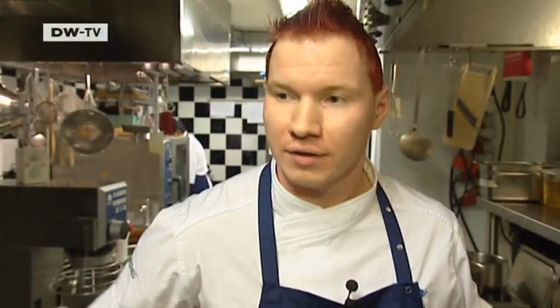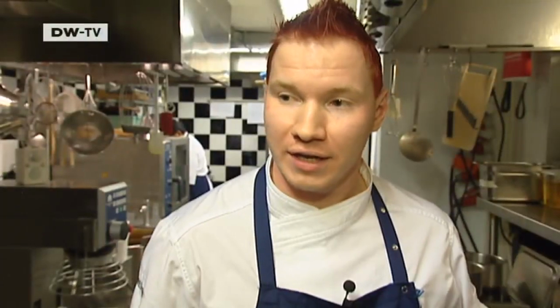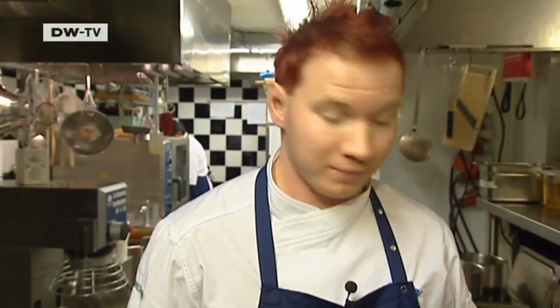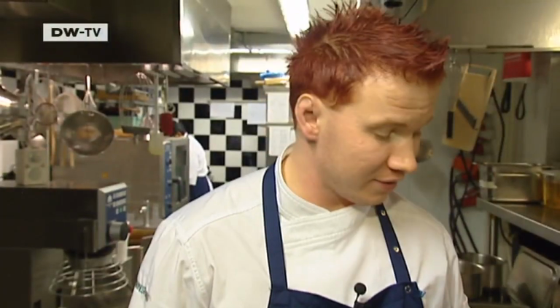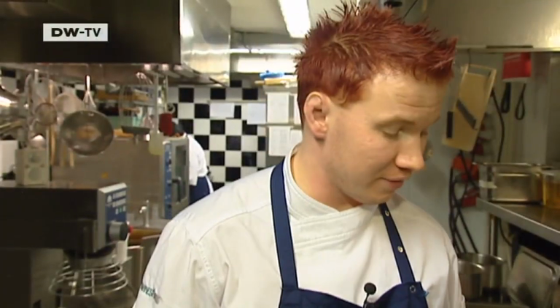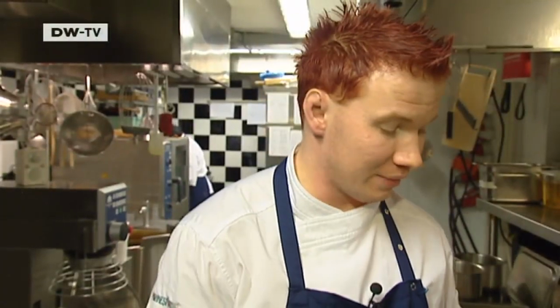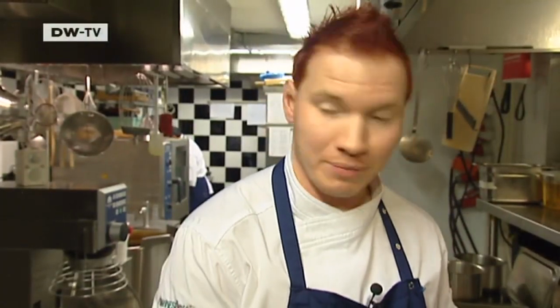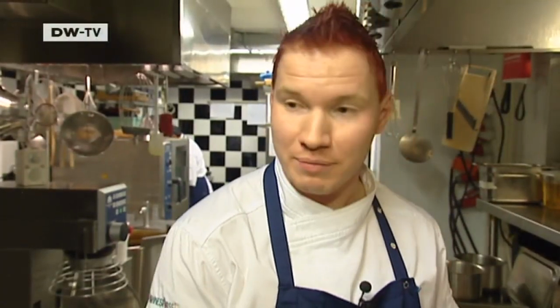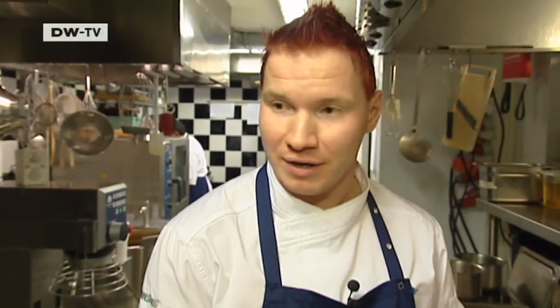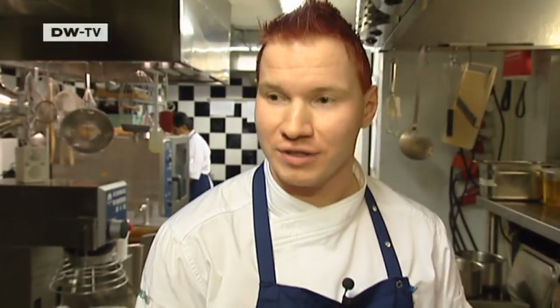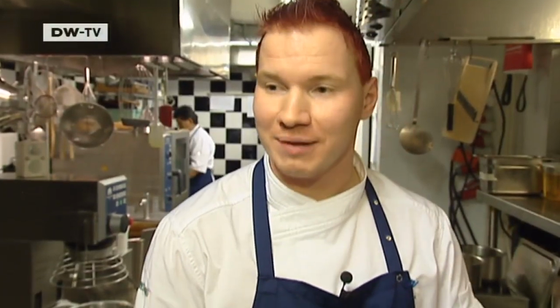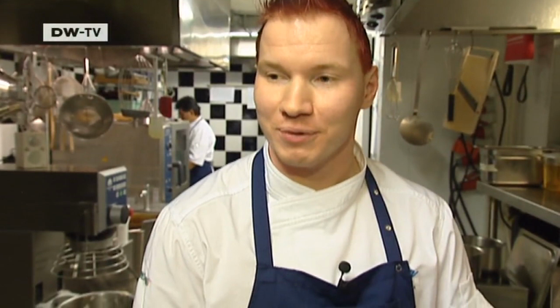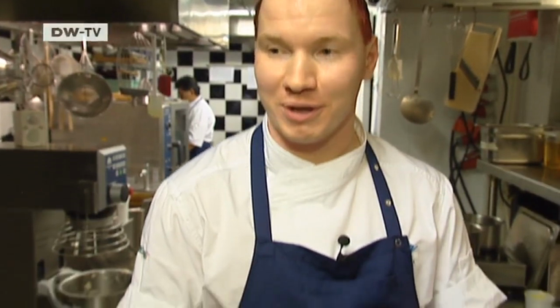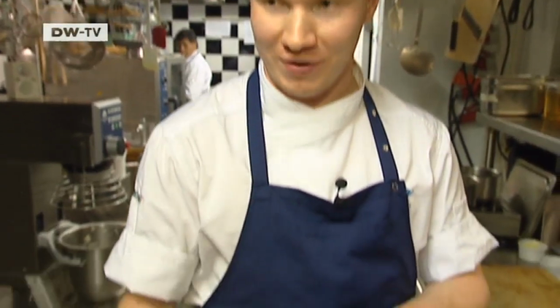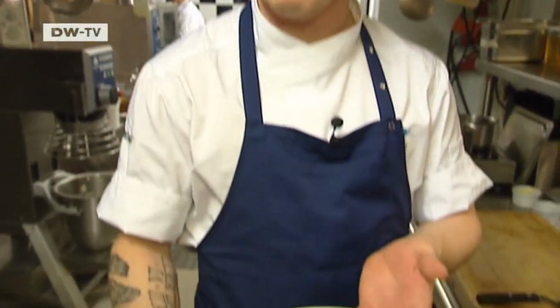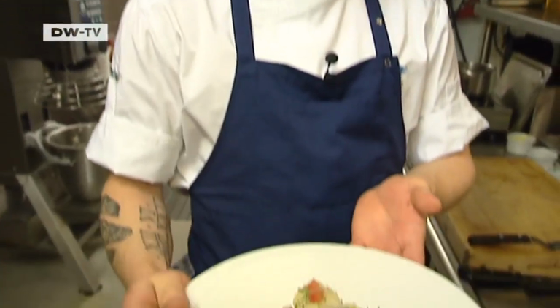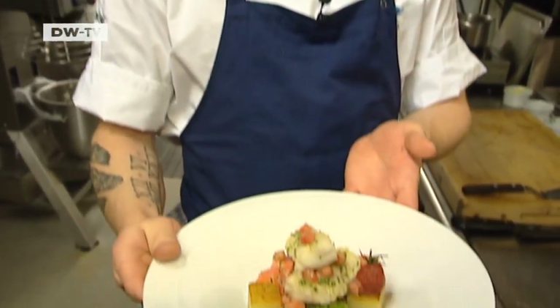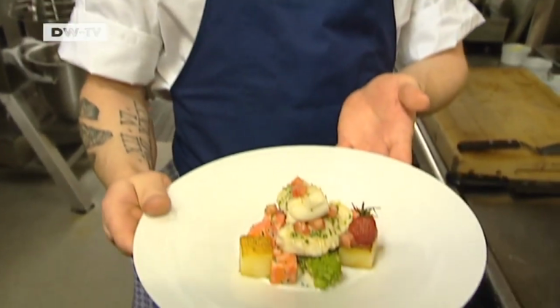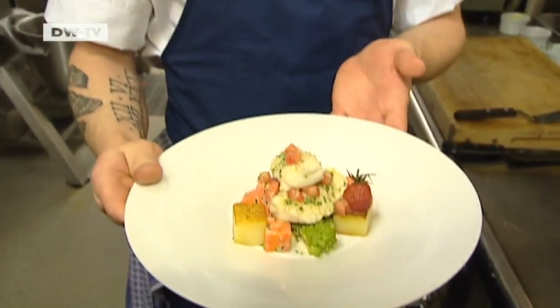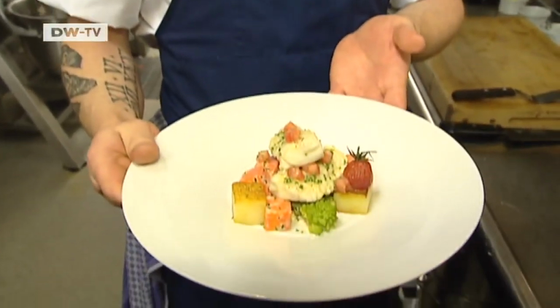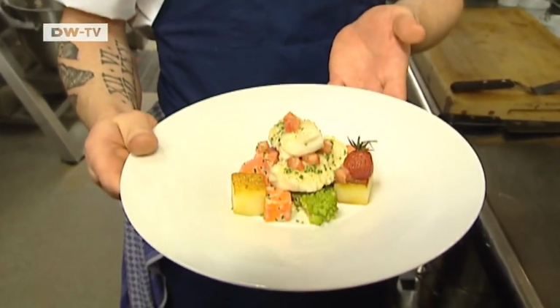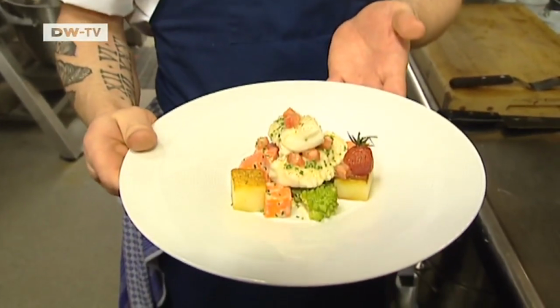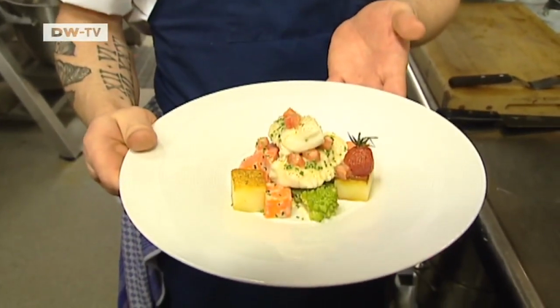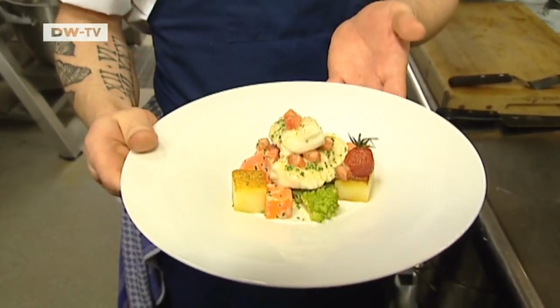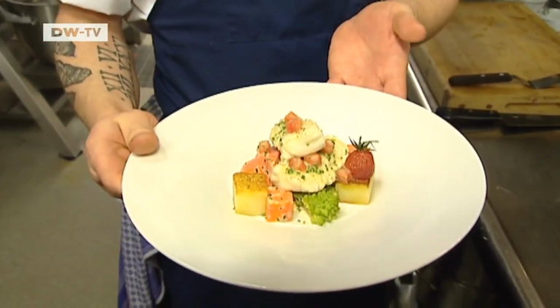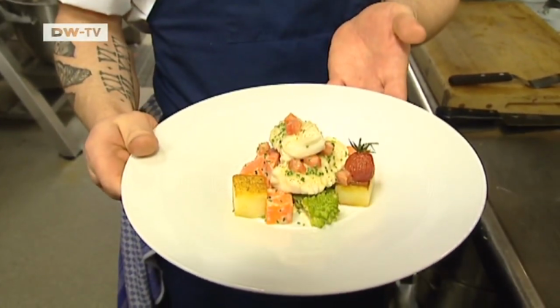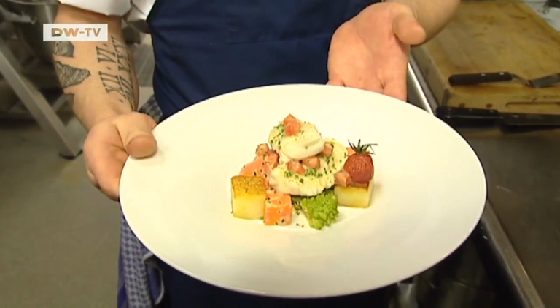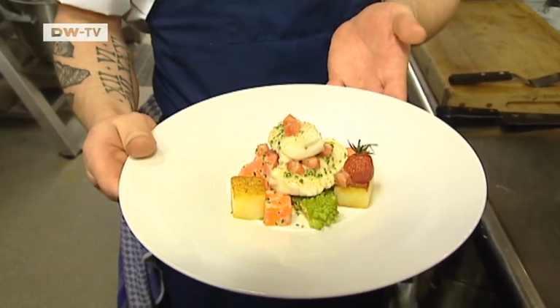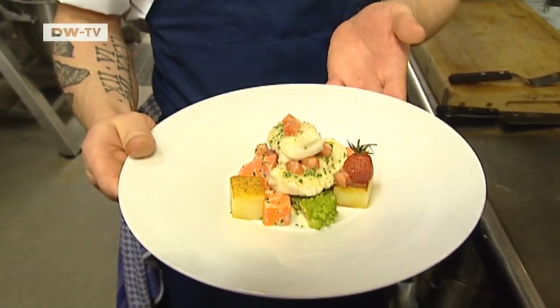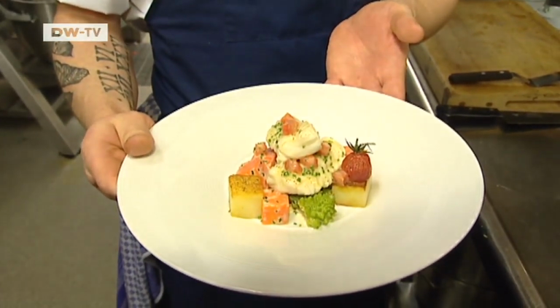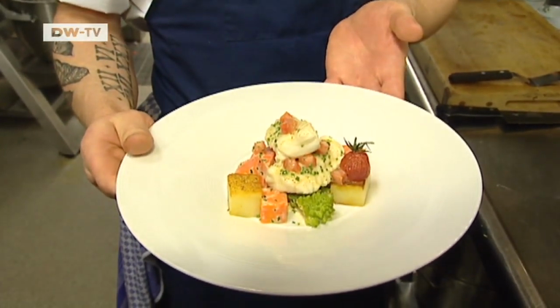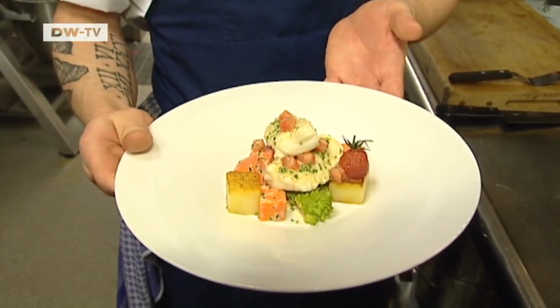This is my braised burbot. Enjoy. It's a winter fish meal from southern Finland.